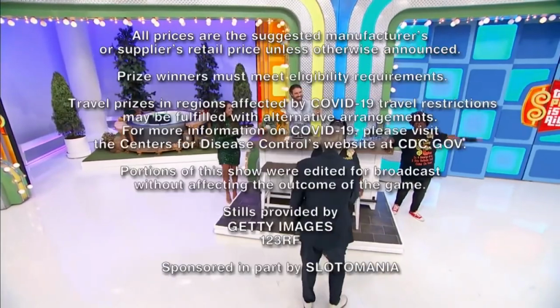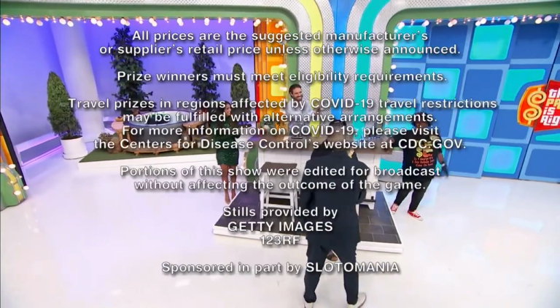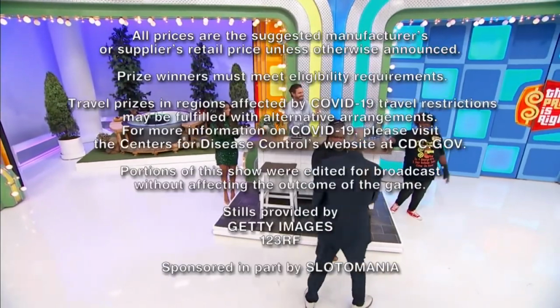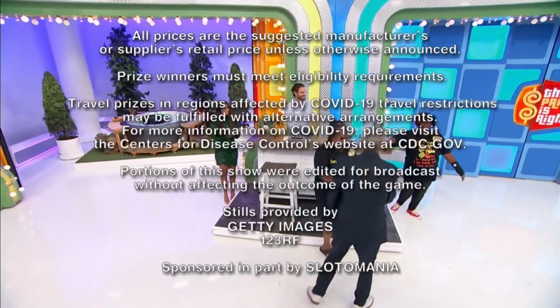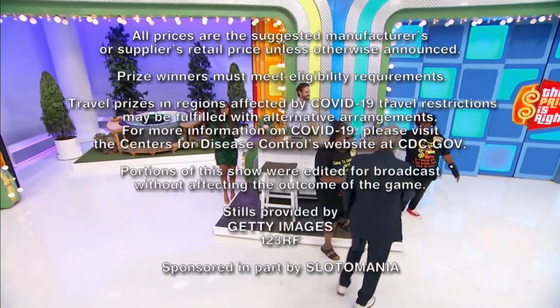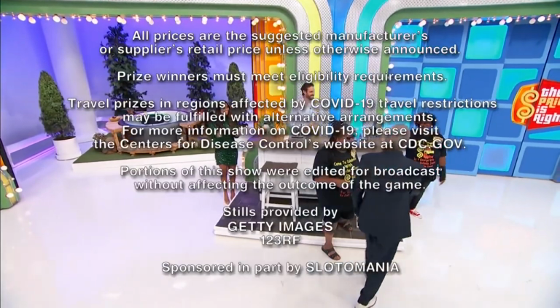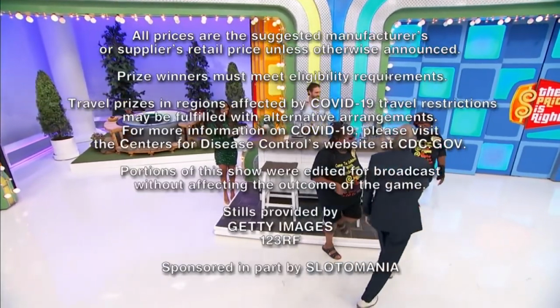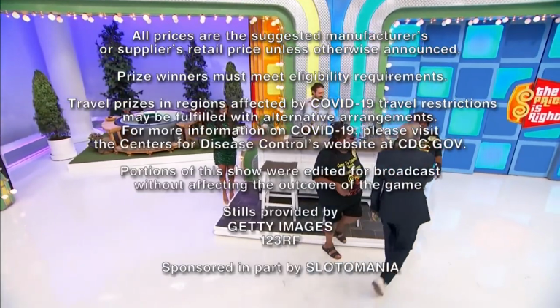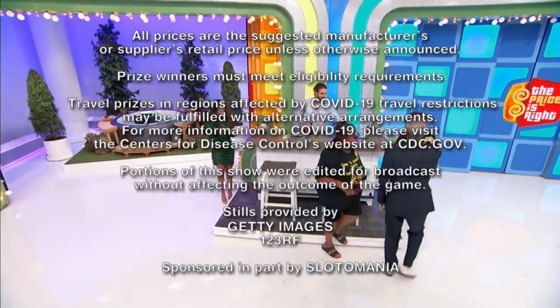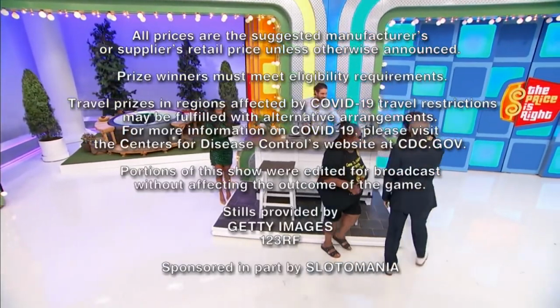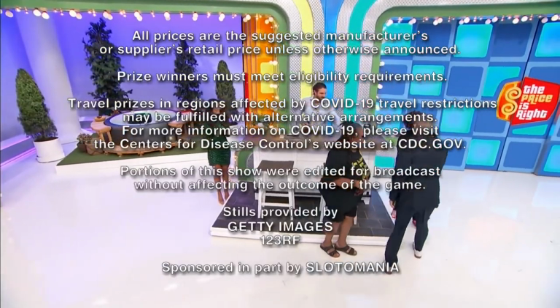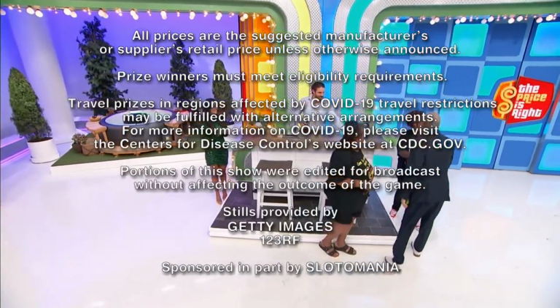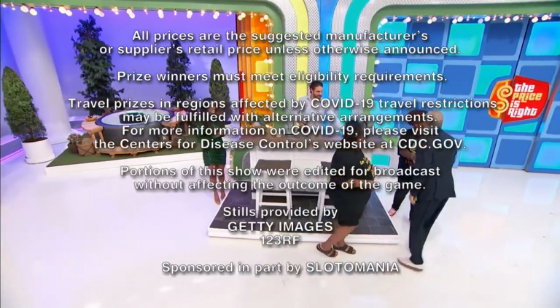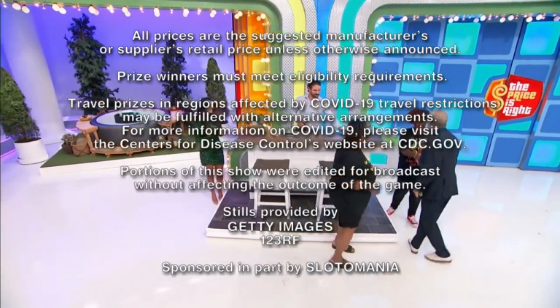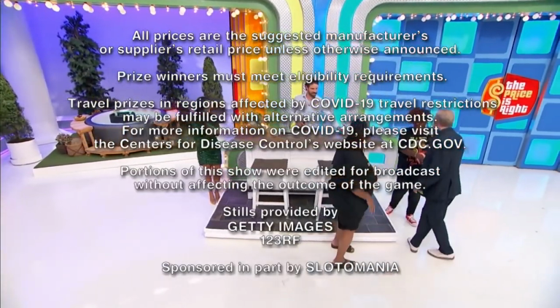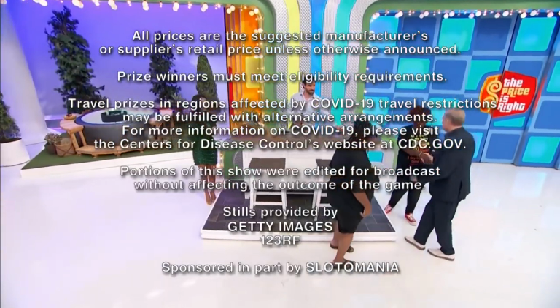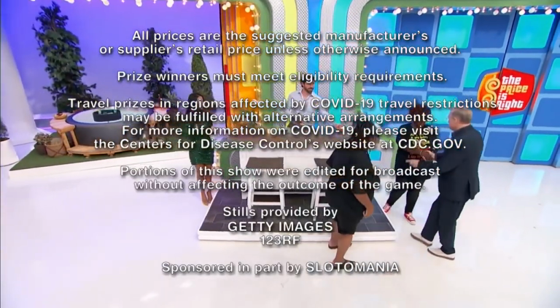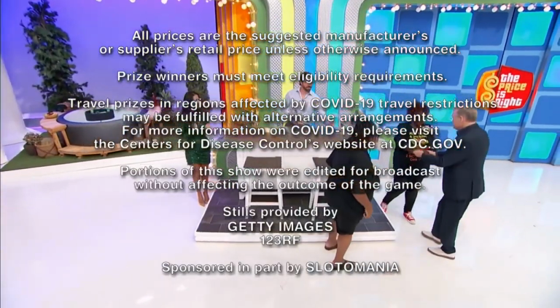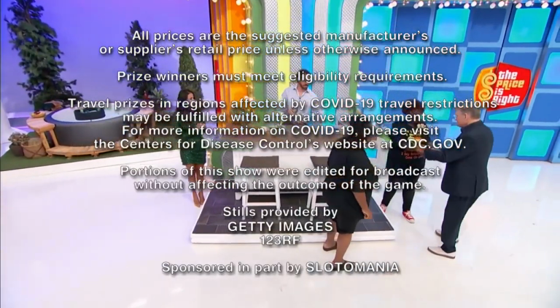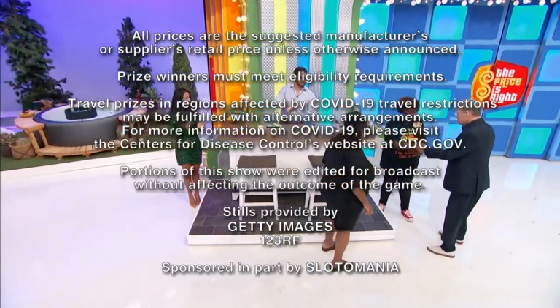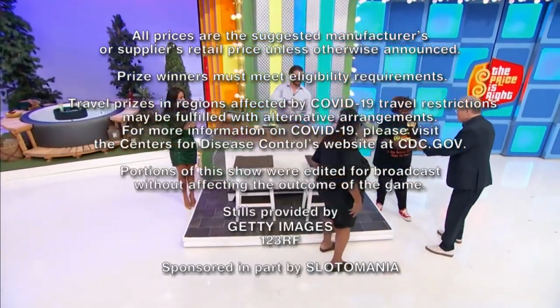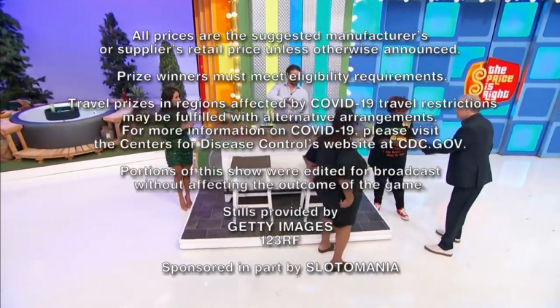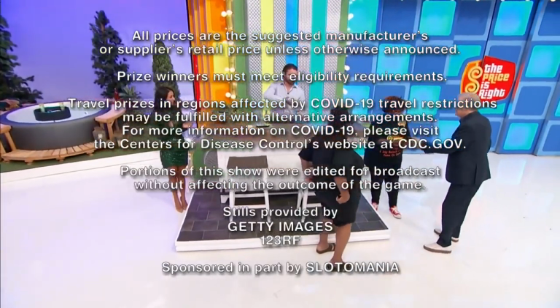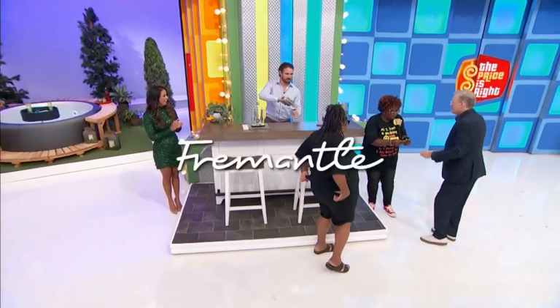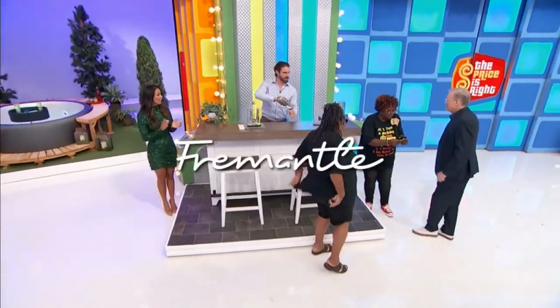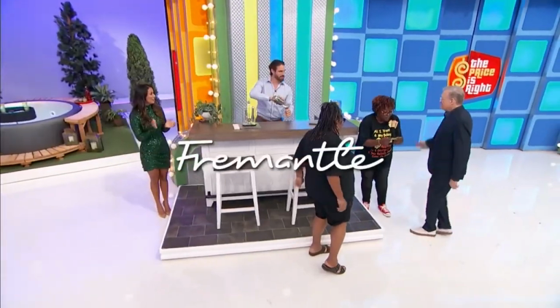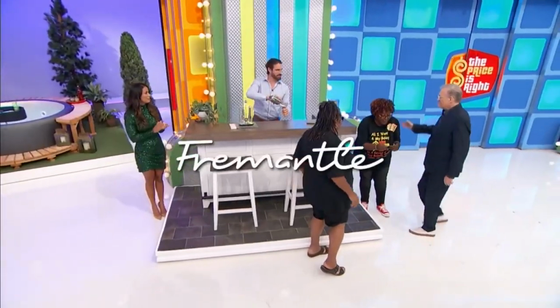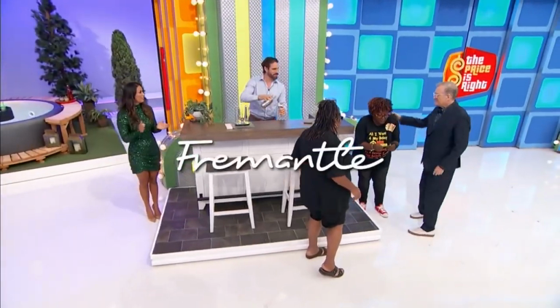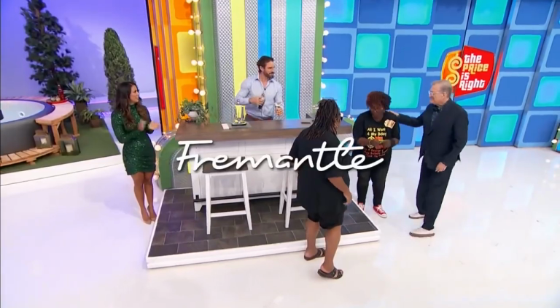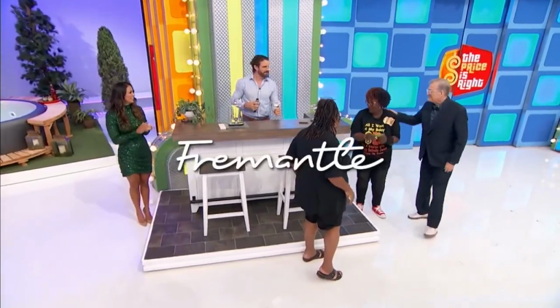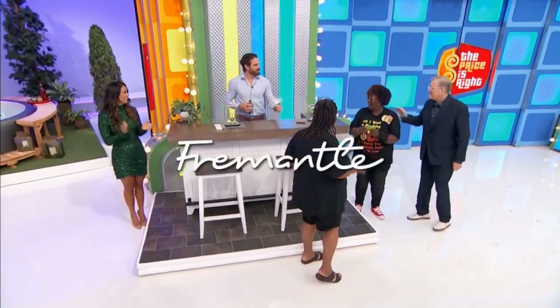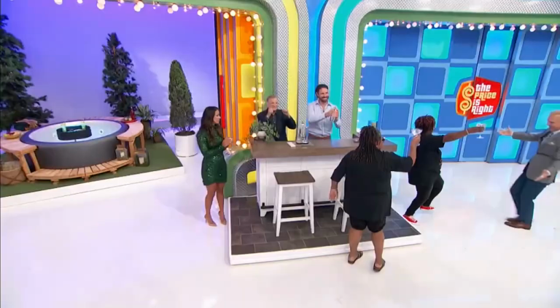This is George Gray speaking for The Price Is Right, a Fremantle production.